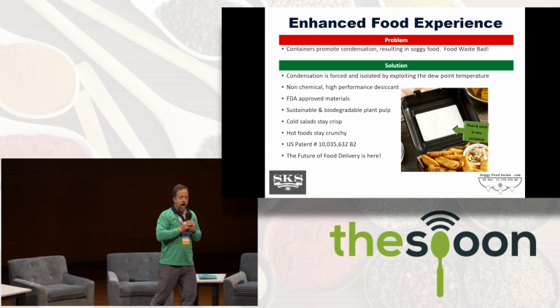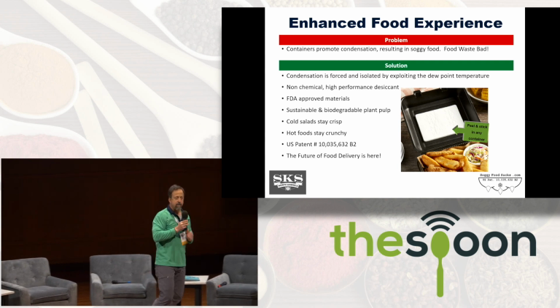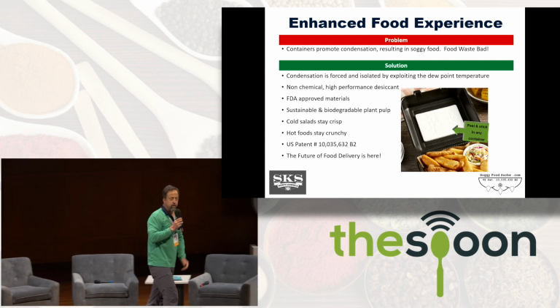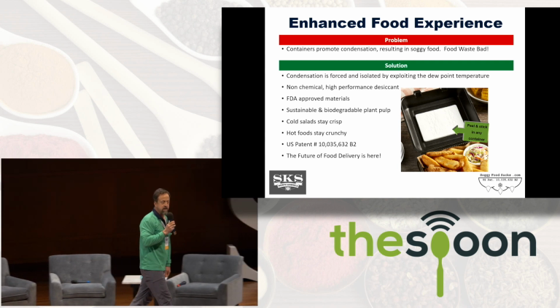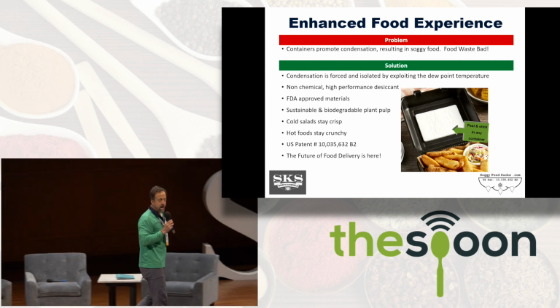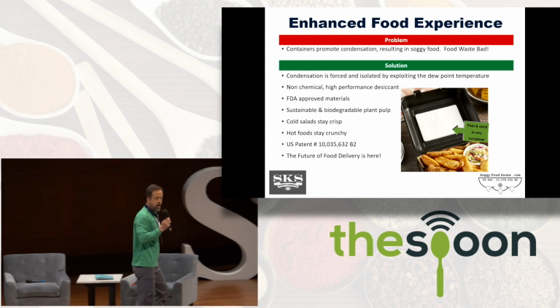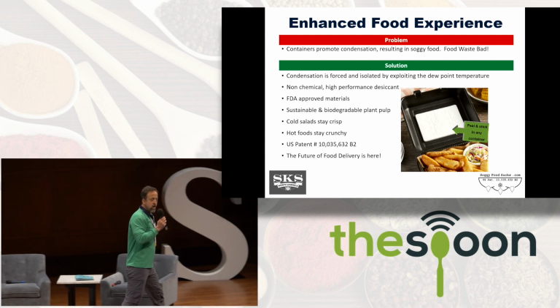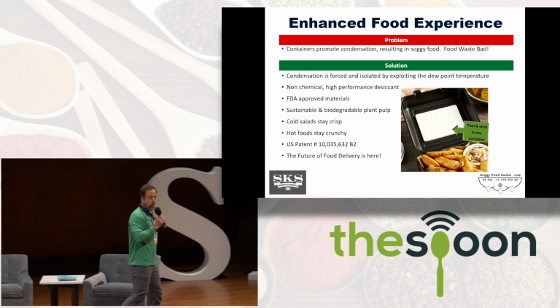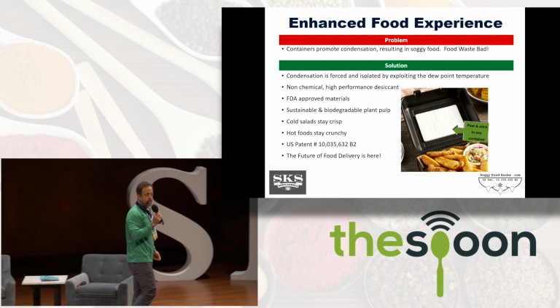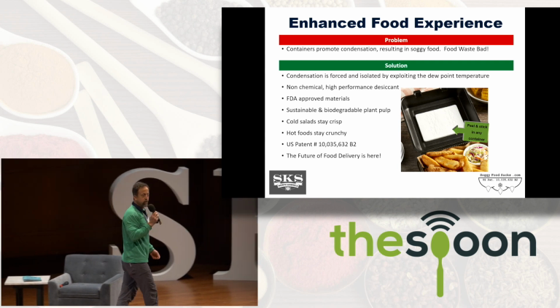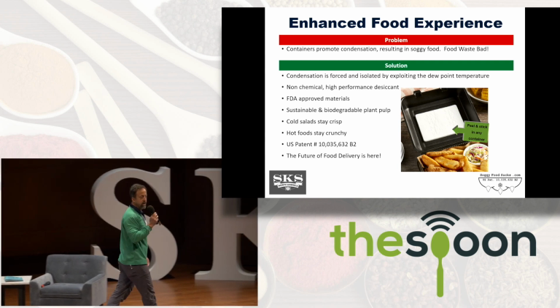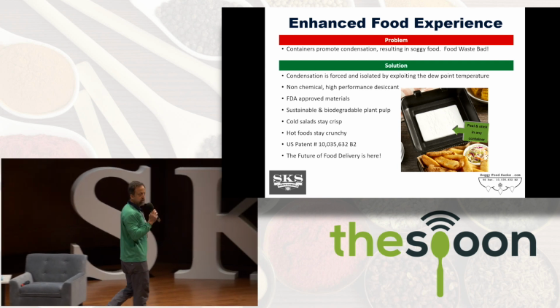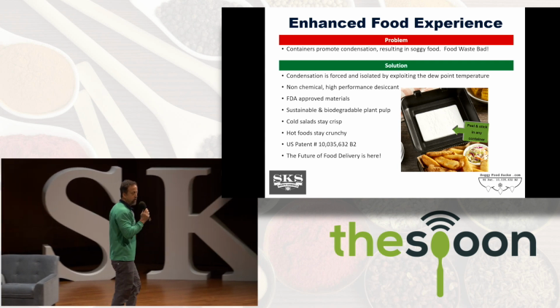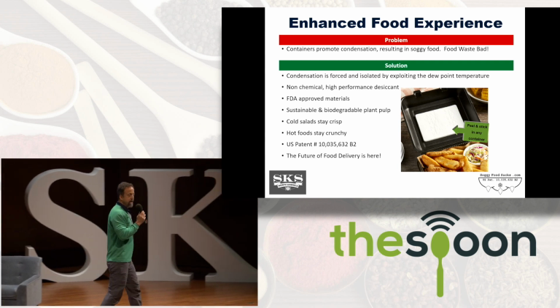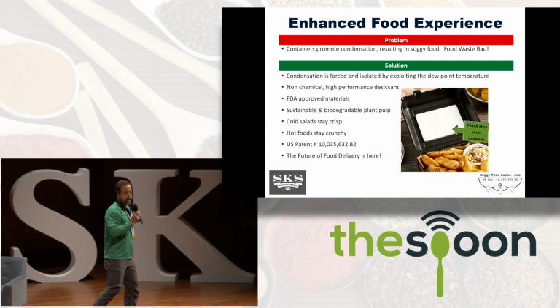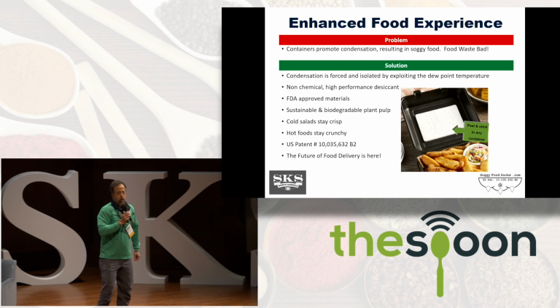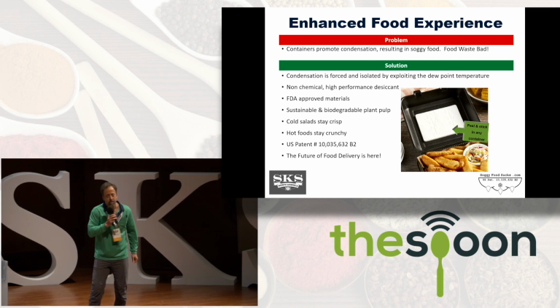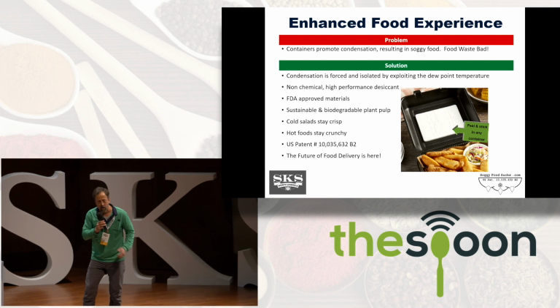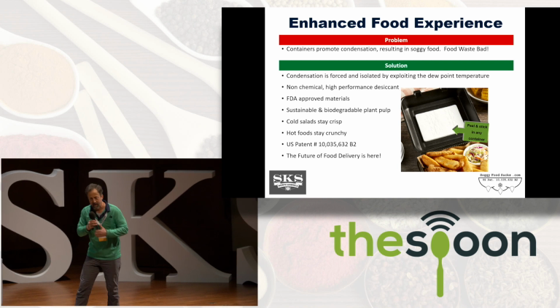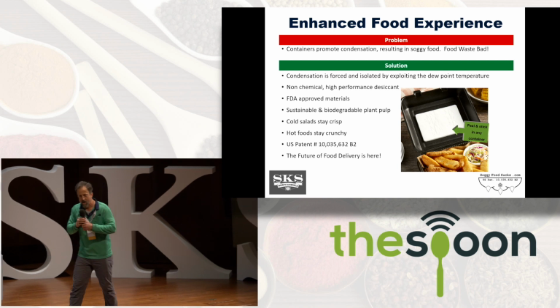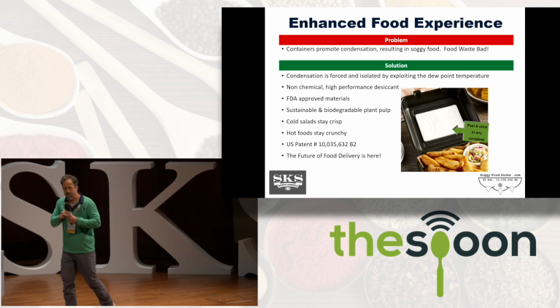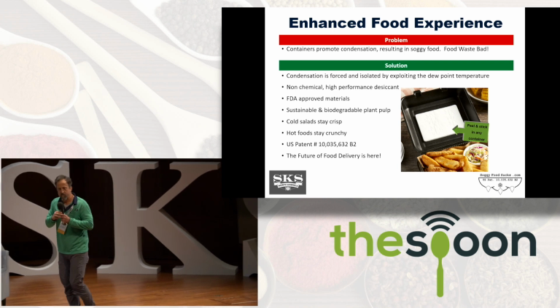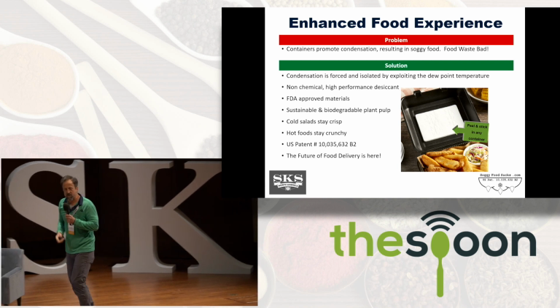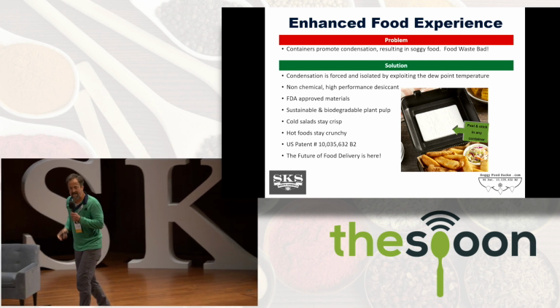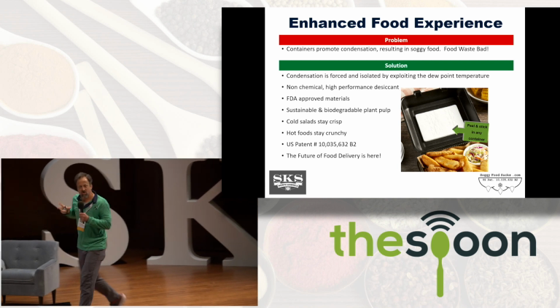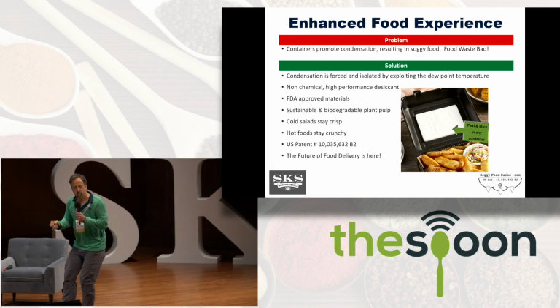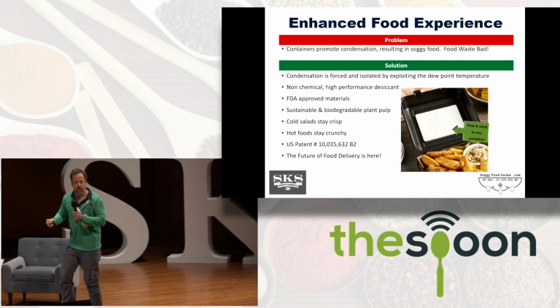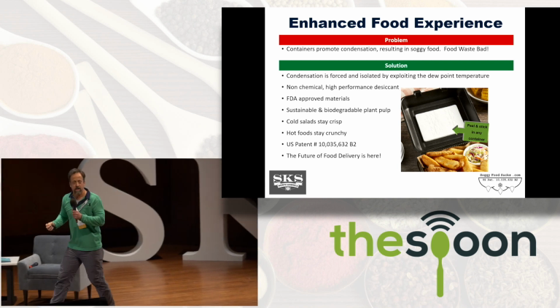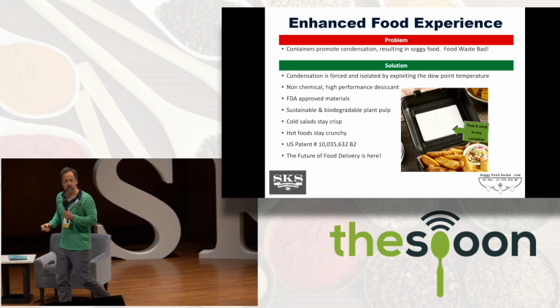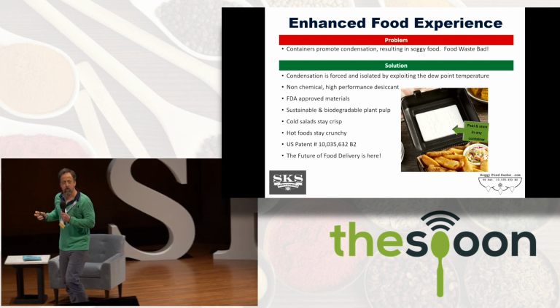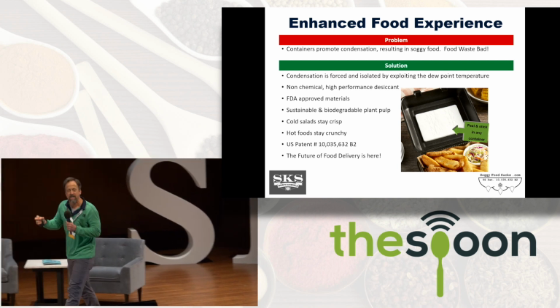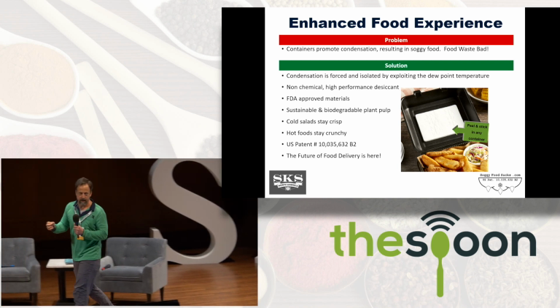Hot food stays hot, cold food stays cold. Most importantly, food stays crunchy and crispy.